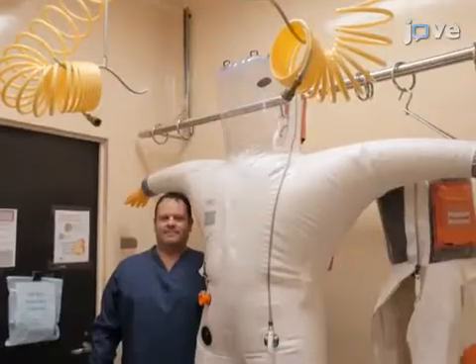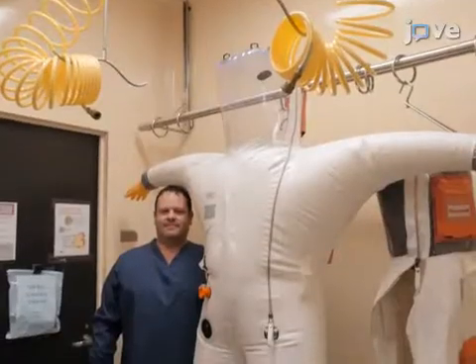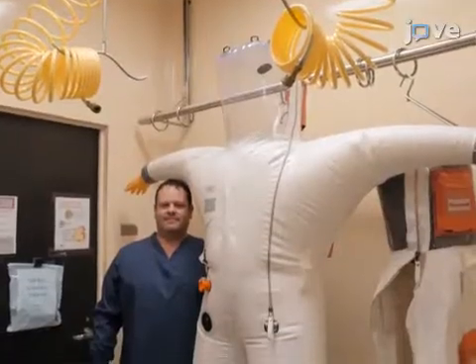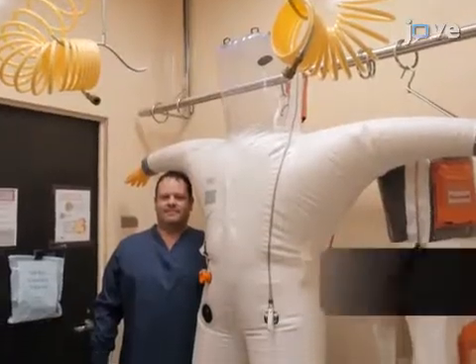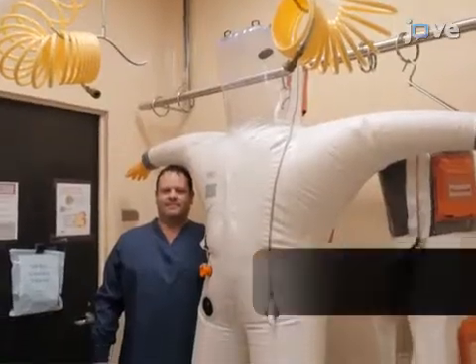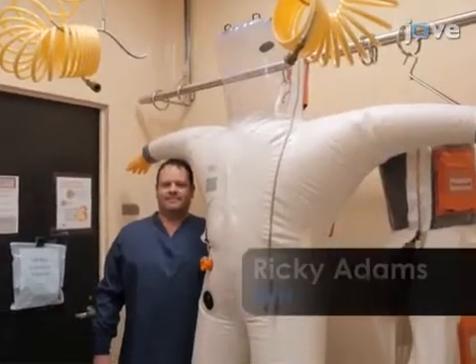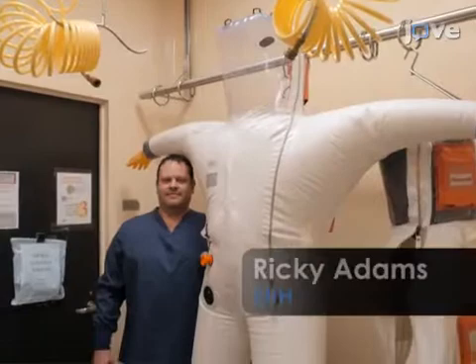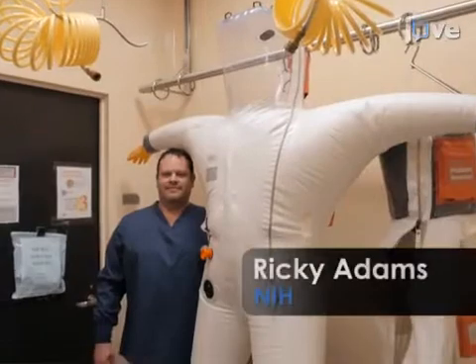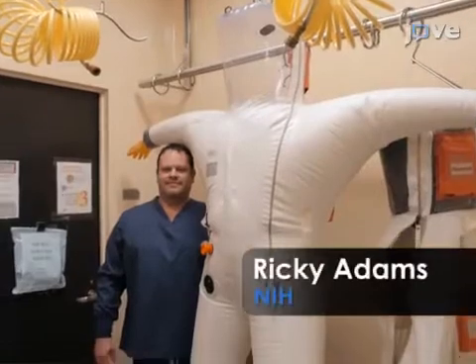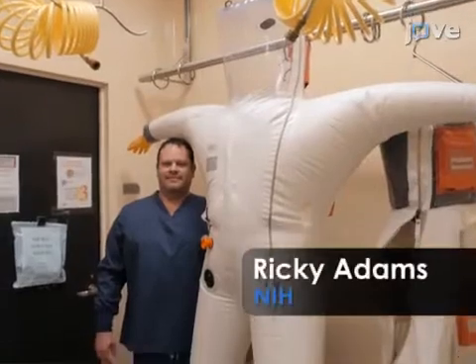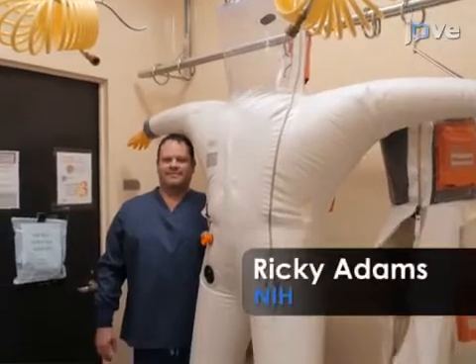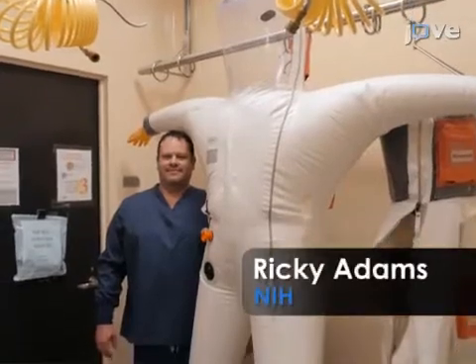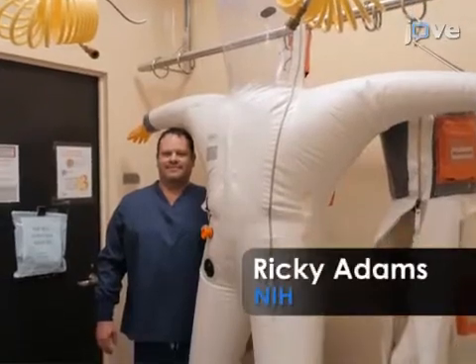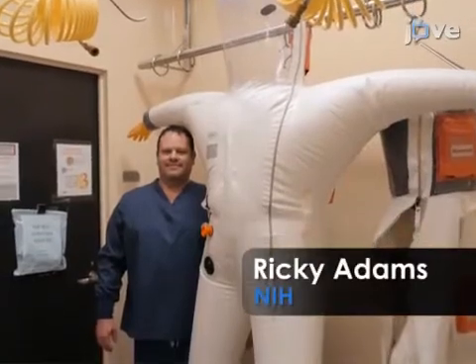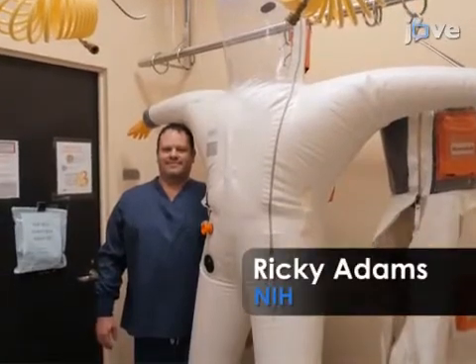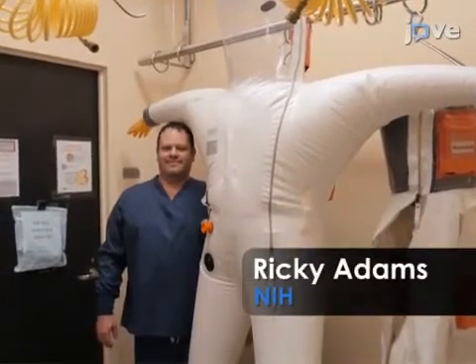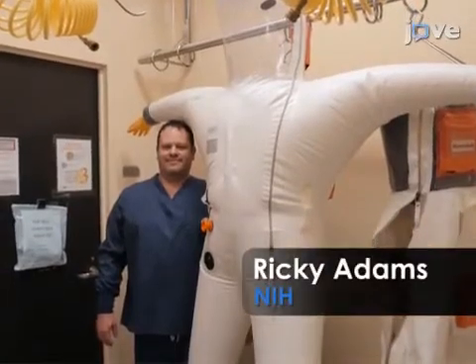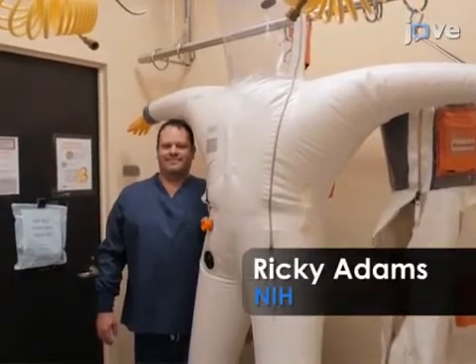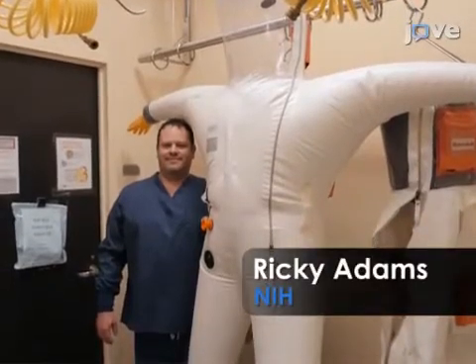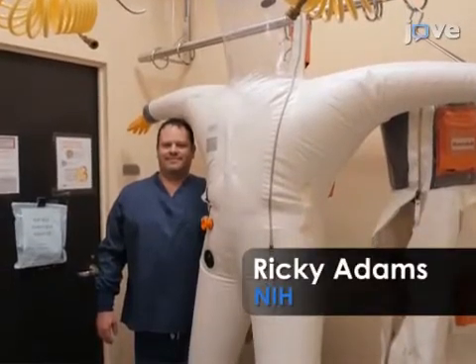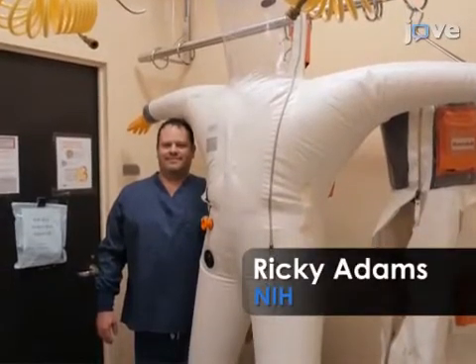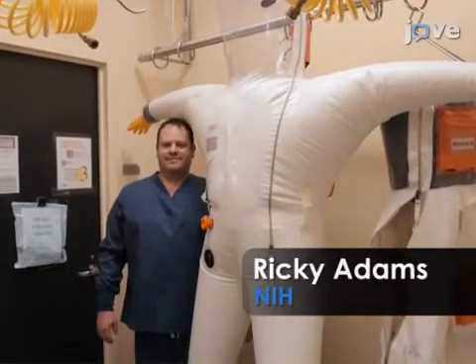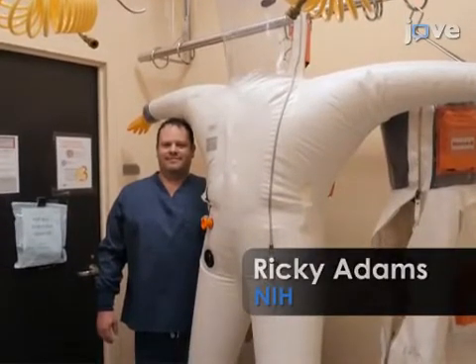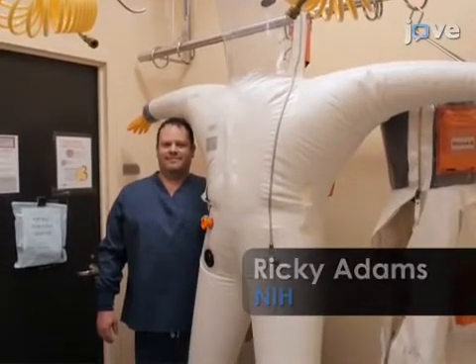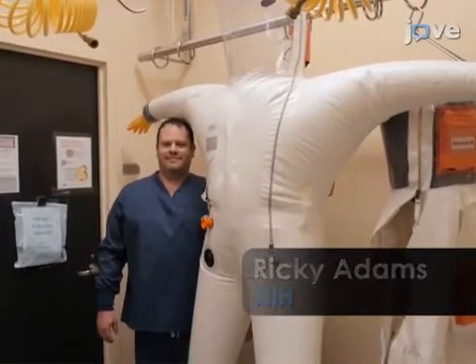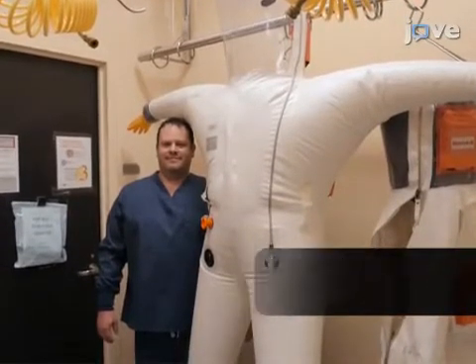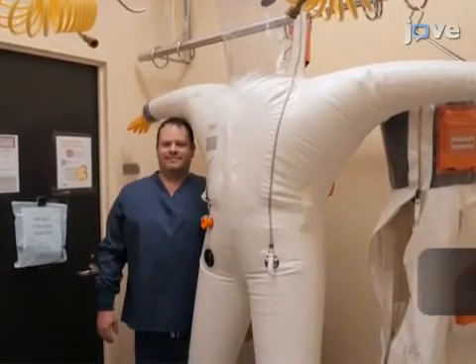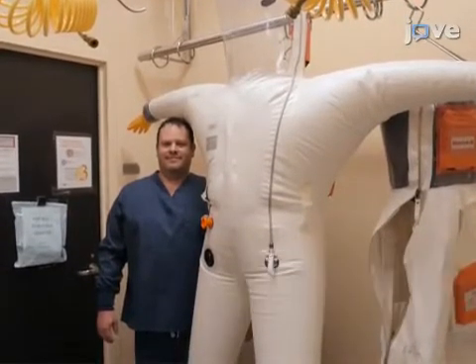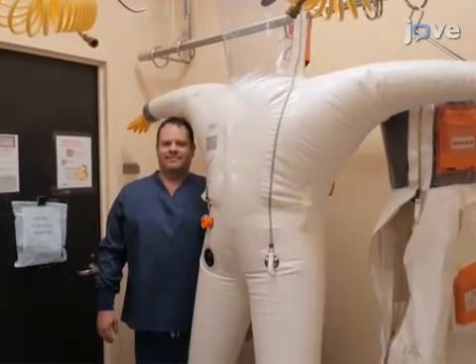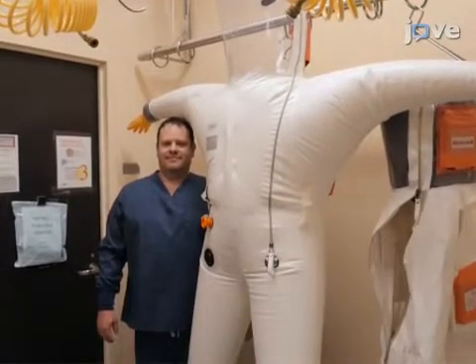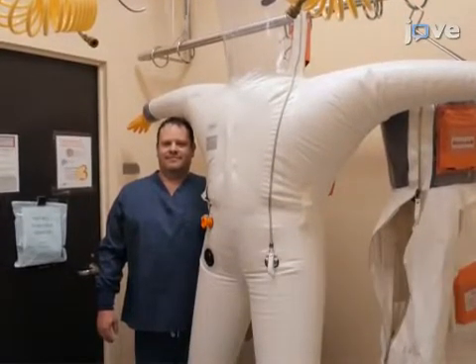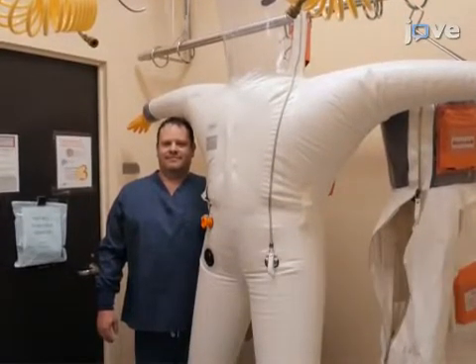Demonstrating the procedure will be Ricky Adams, a technician from the NIH Integrated Research Facility at Fort Detrick.